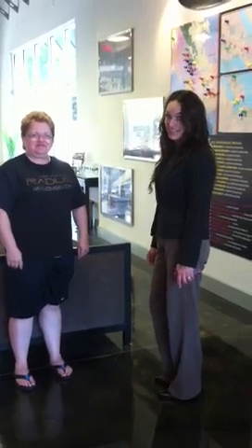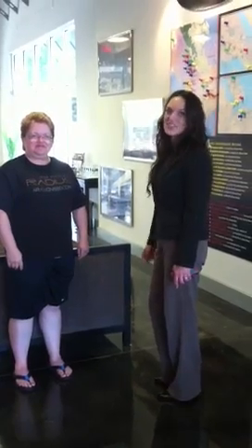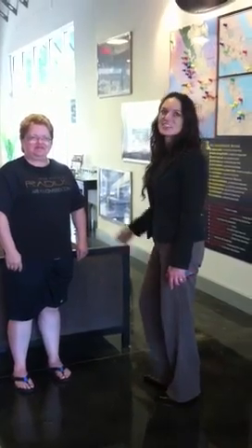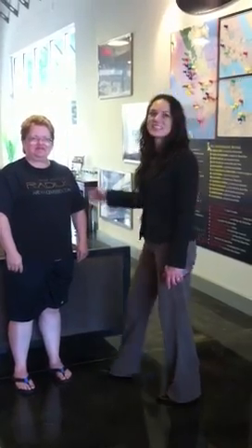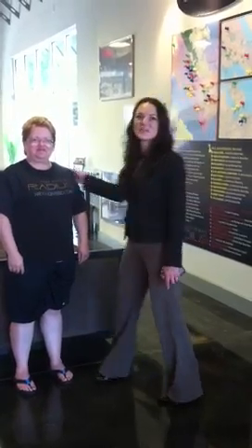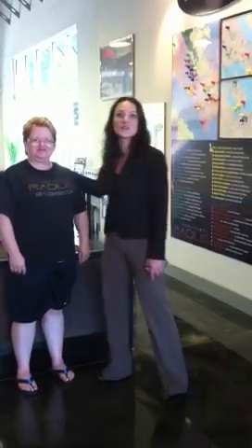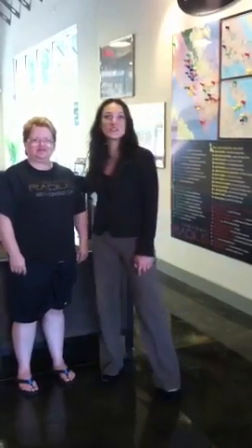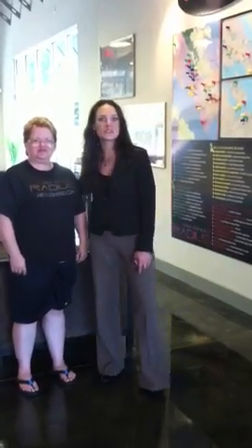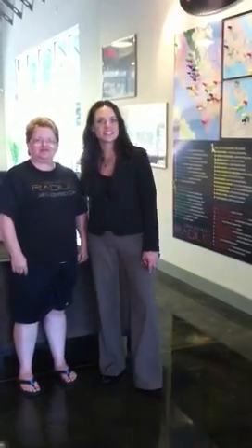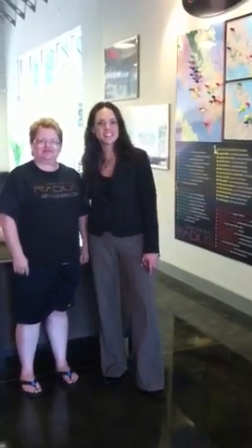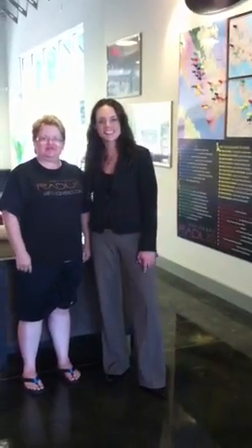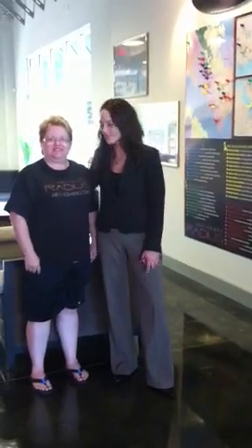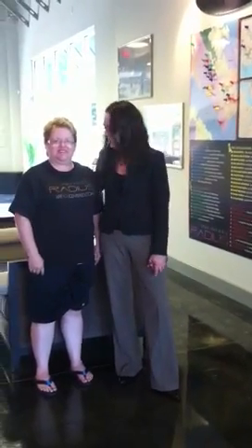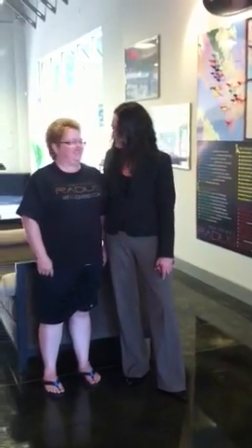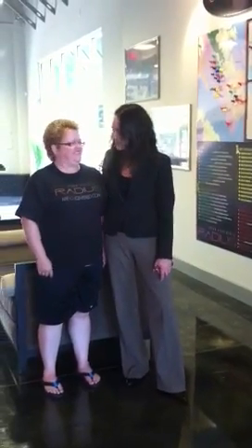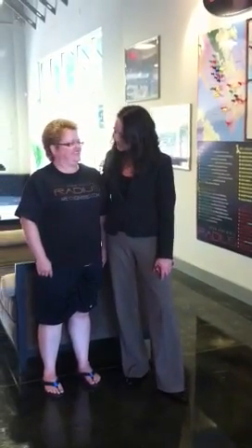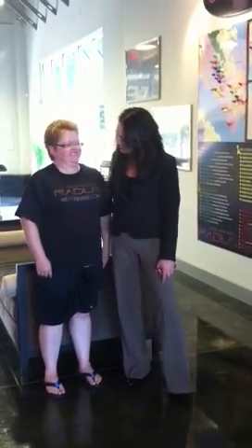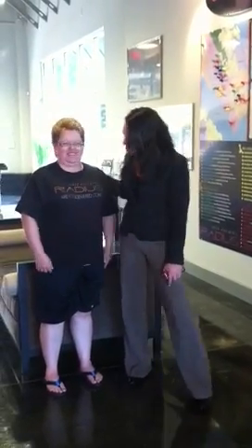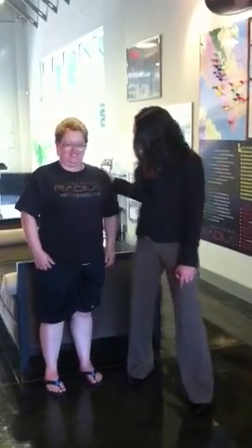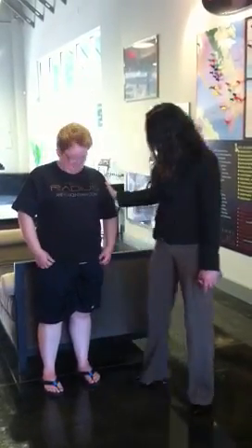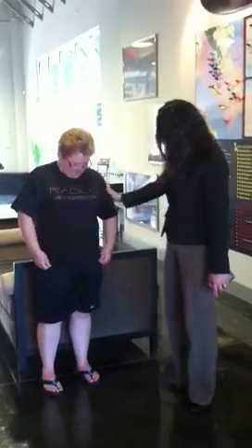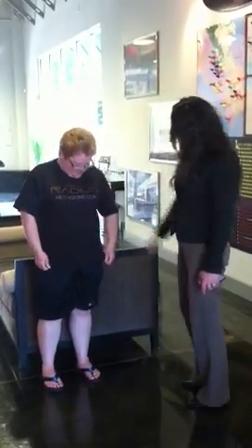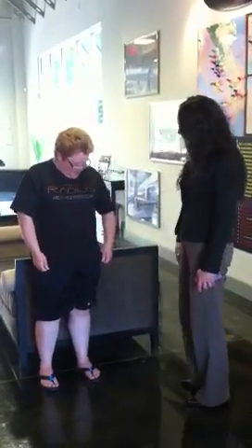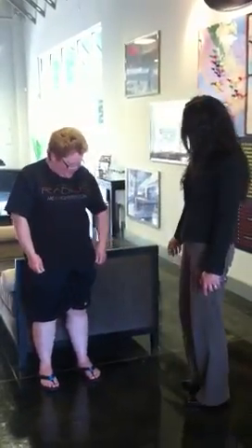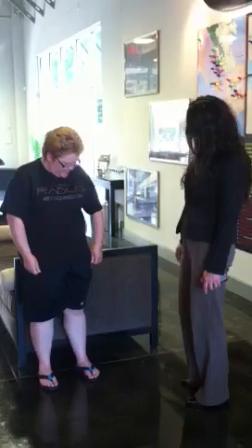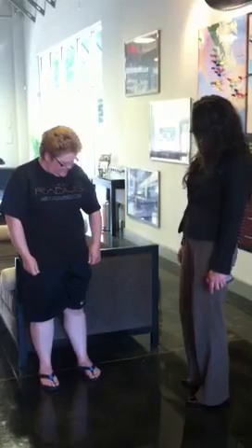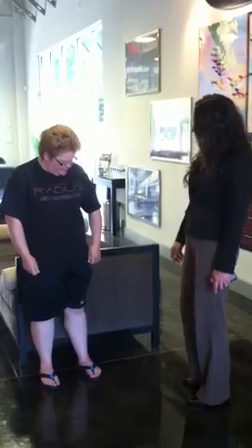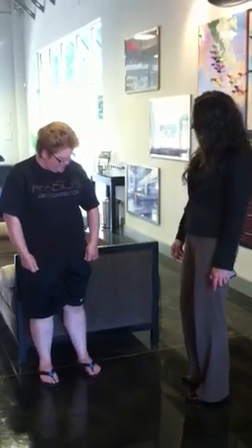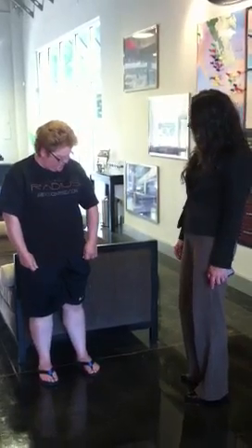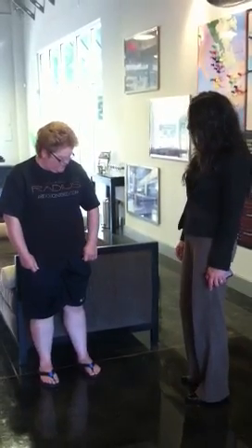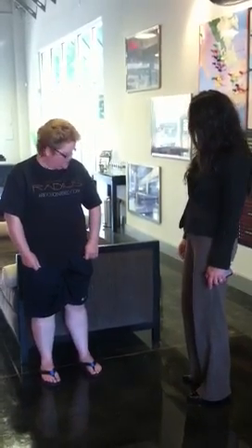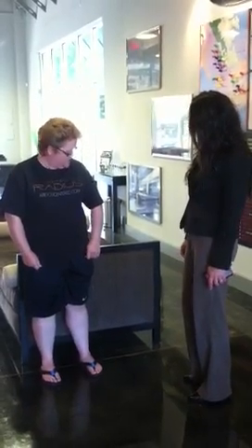This is Kim, one of our future residents at Radius Apartments. Kim, what a lovely shirt! Hey, thank you. I appreciate you giving me this shirt.